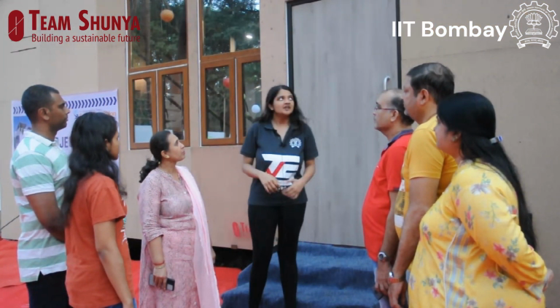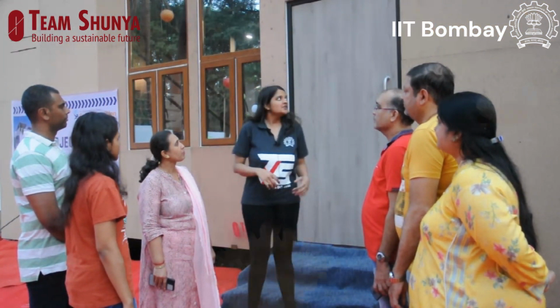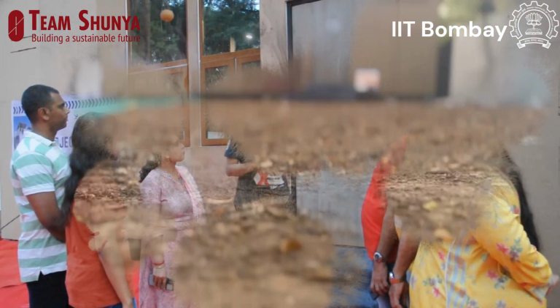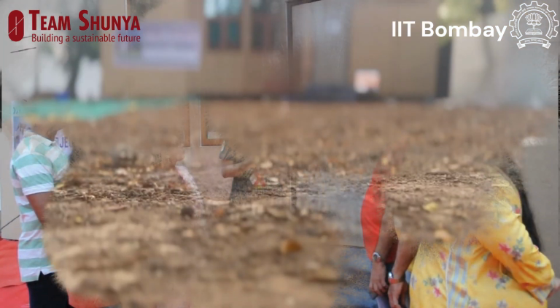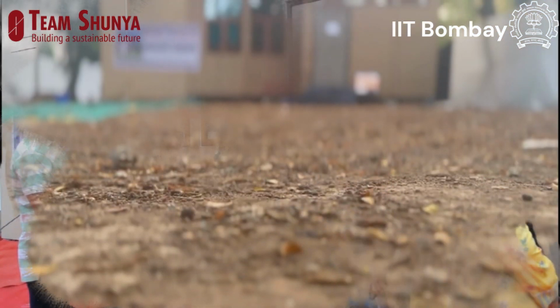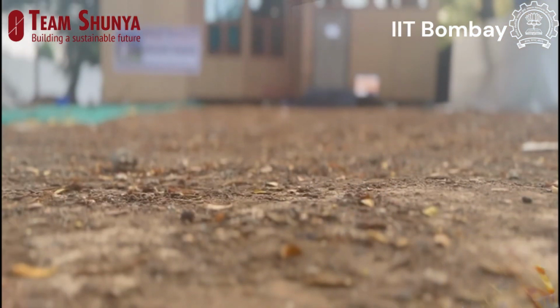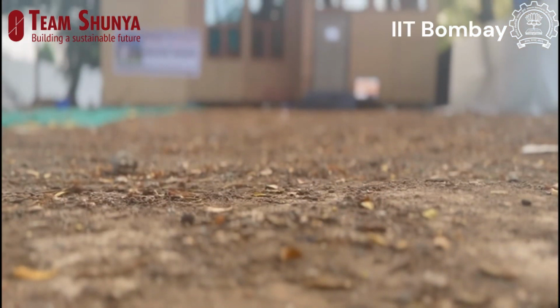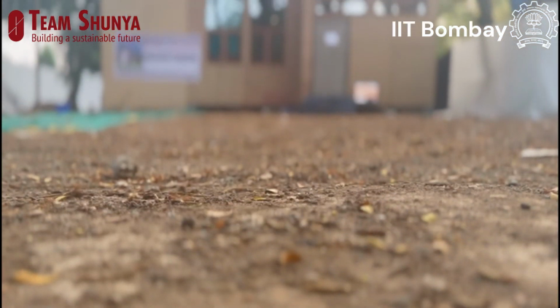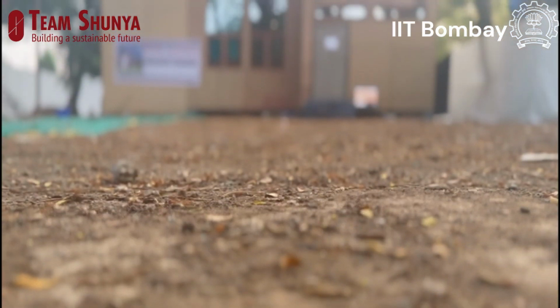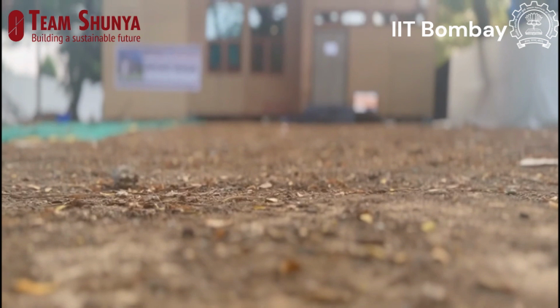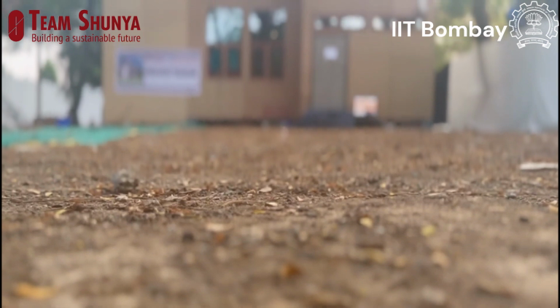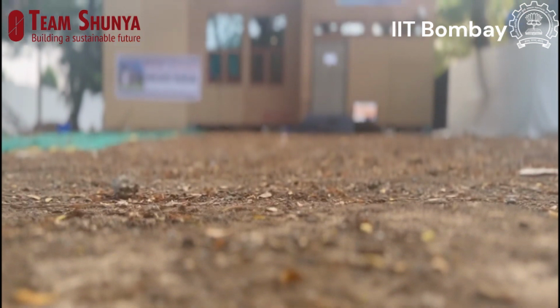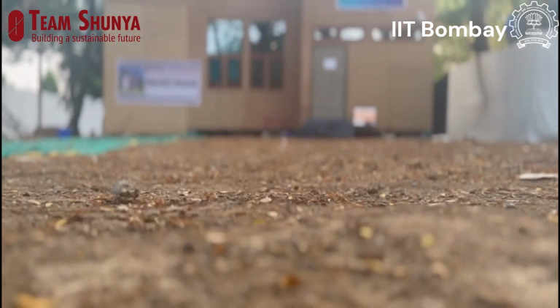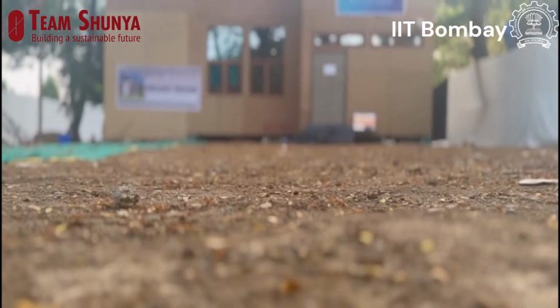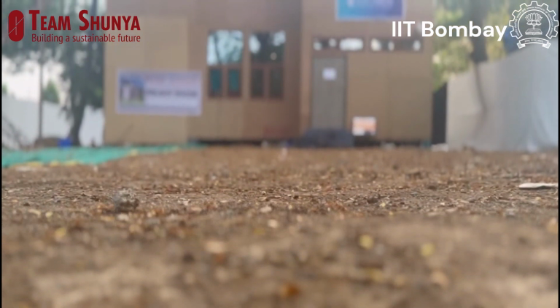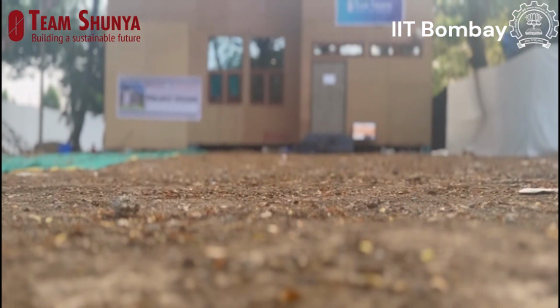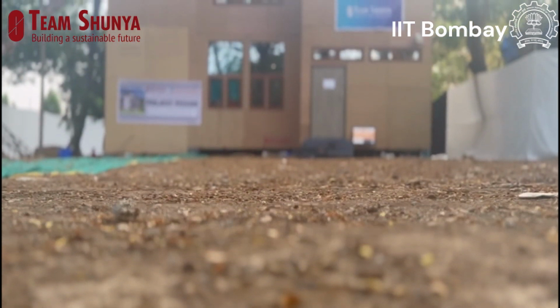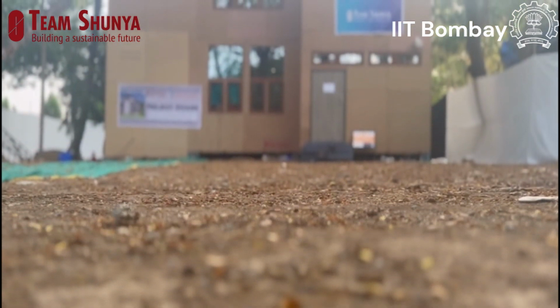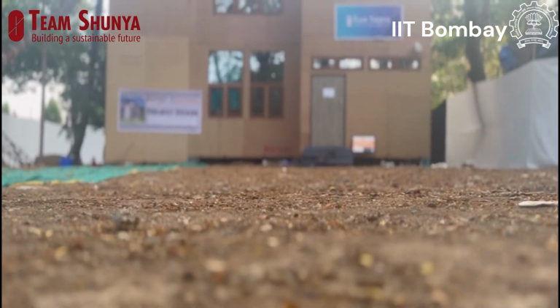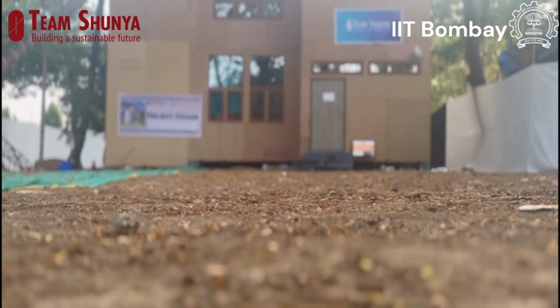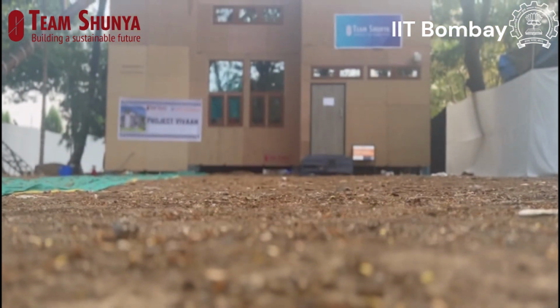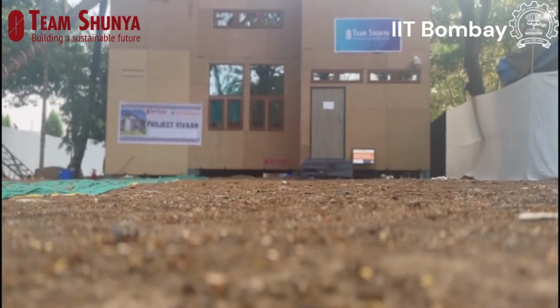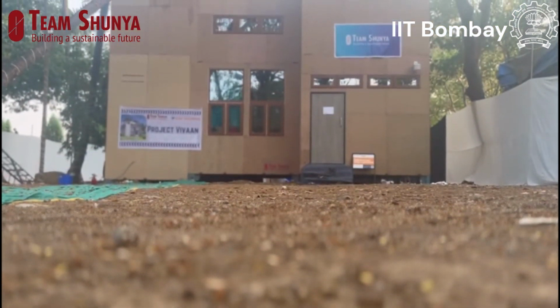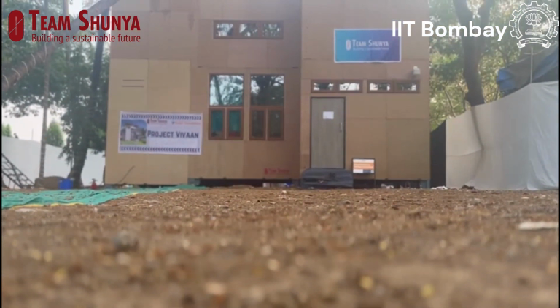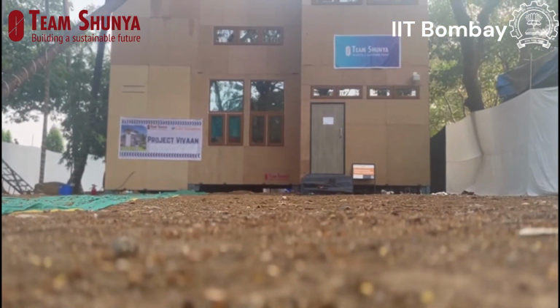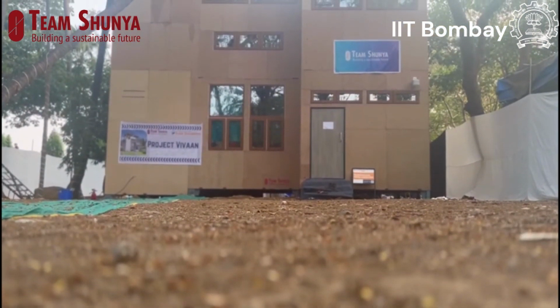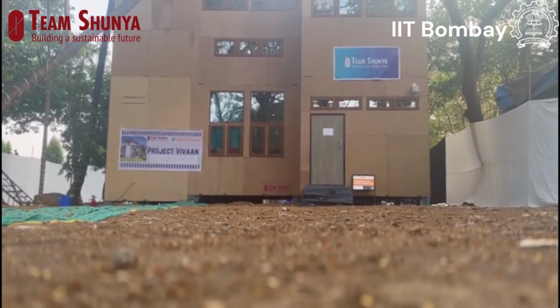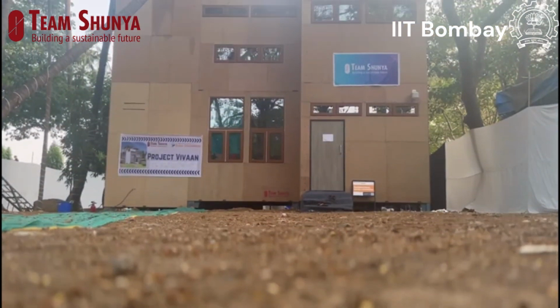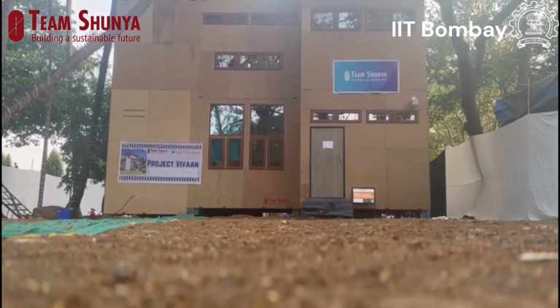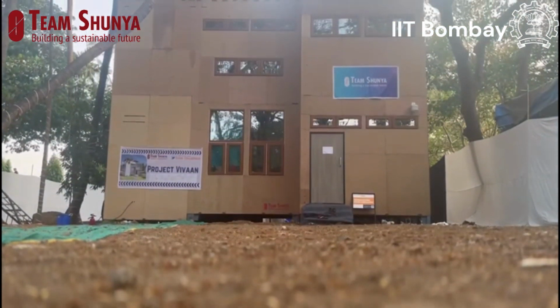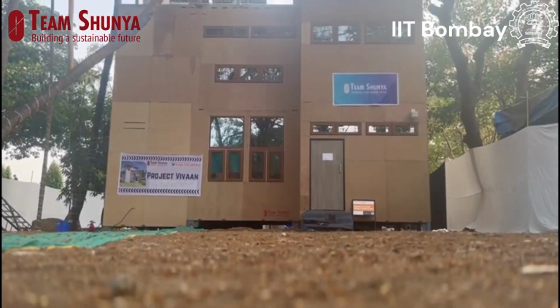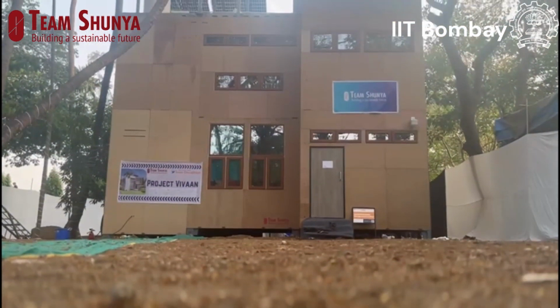Our project Vivan is a net zero carbon, net zero energy, and net zero water house, and as we go along I will be explaining how.